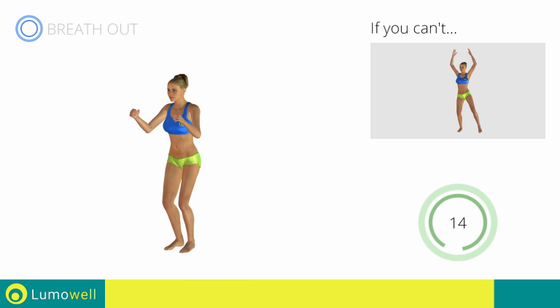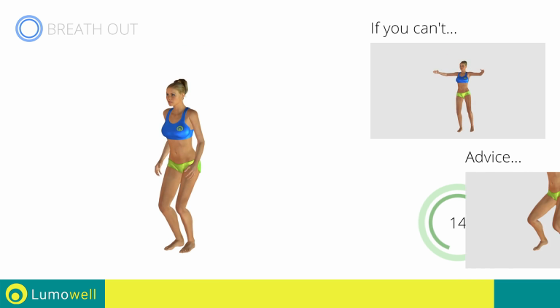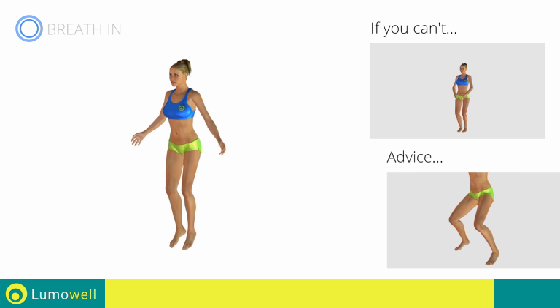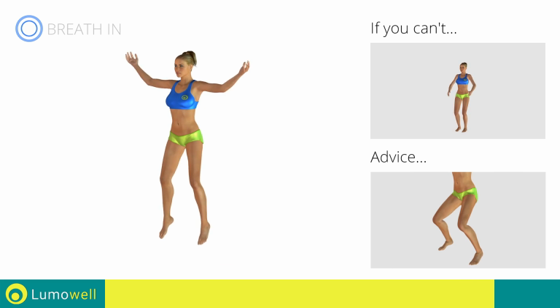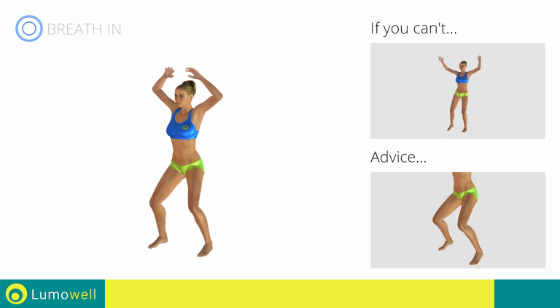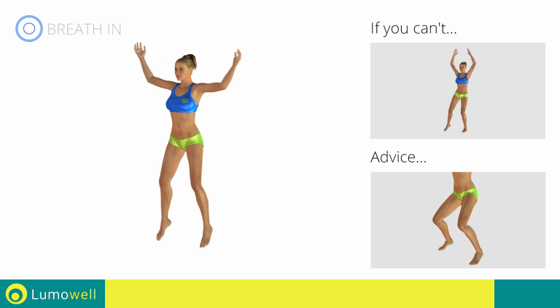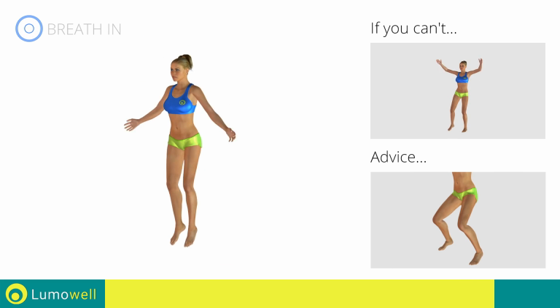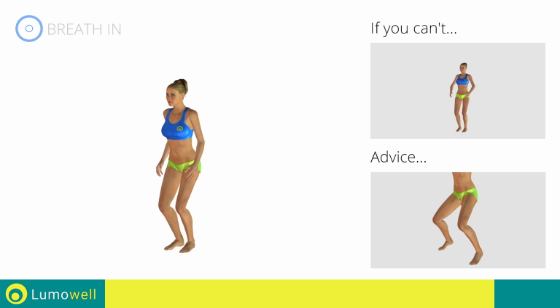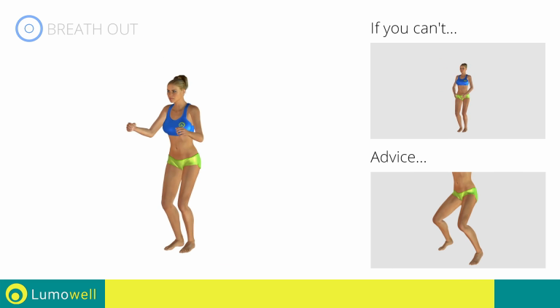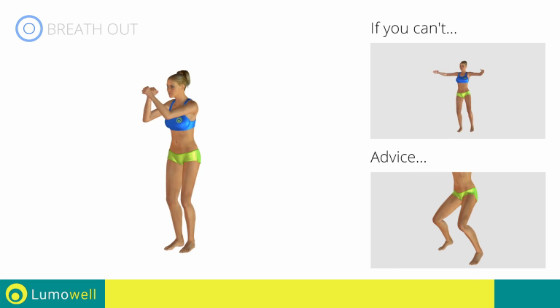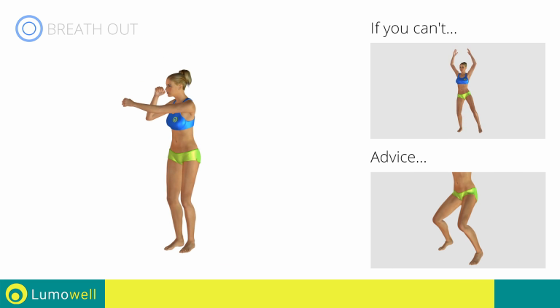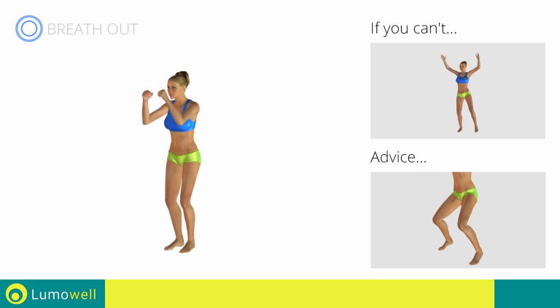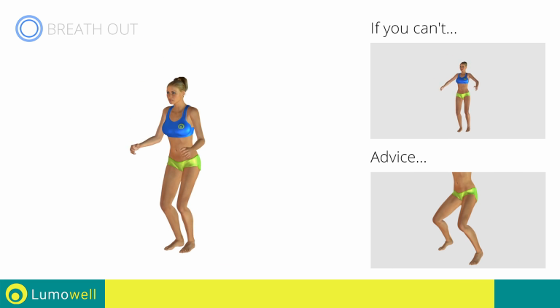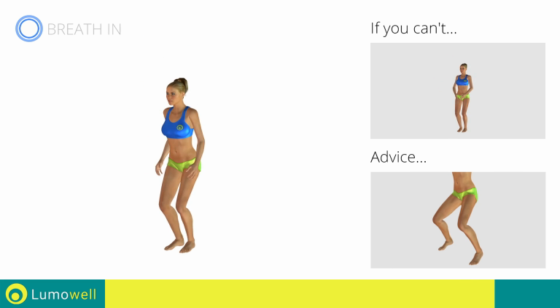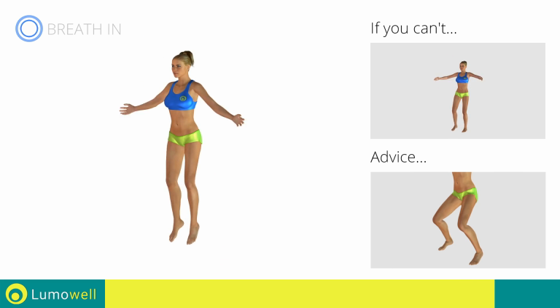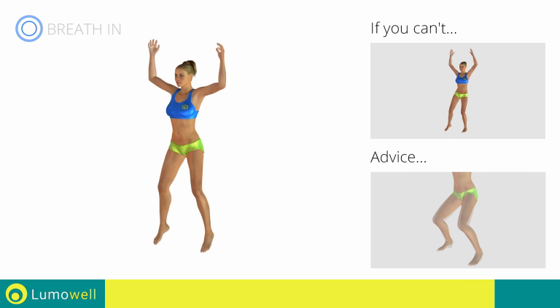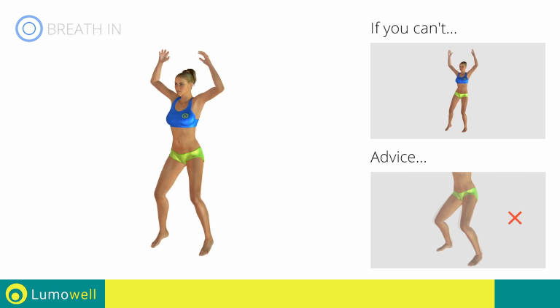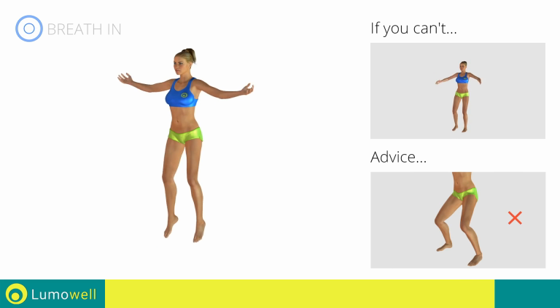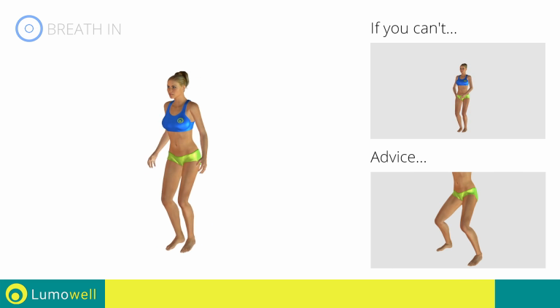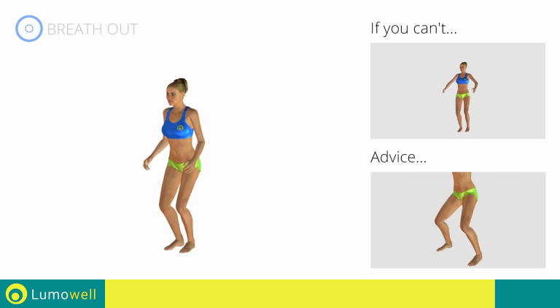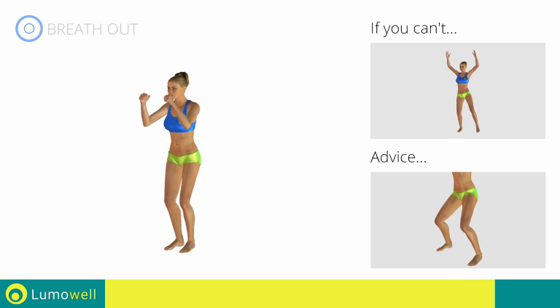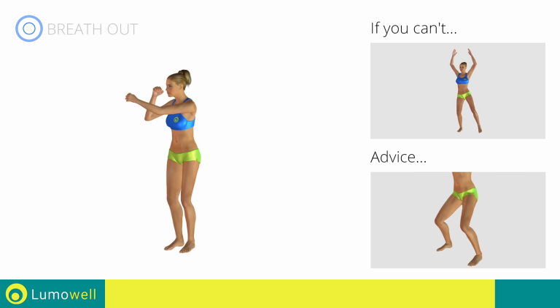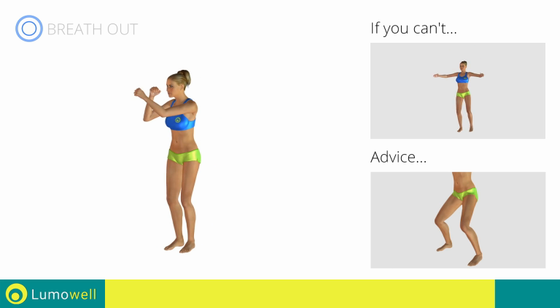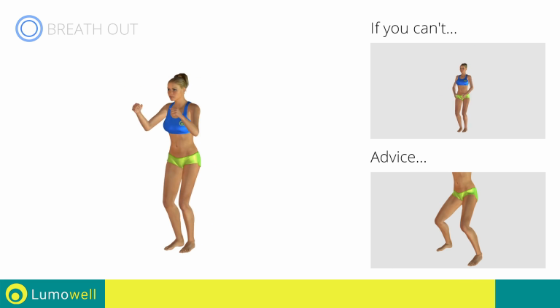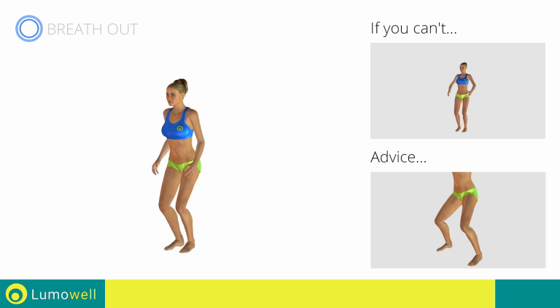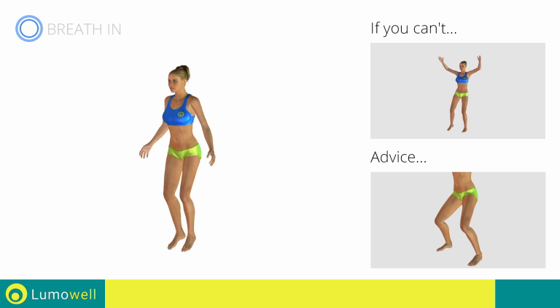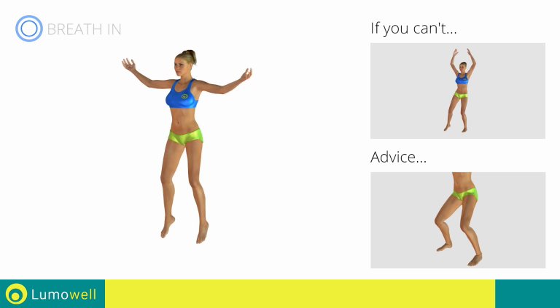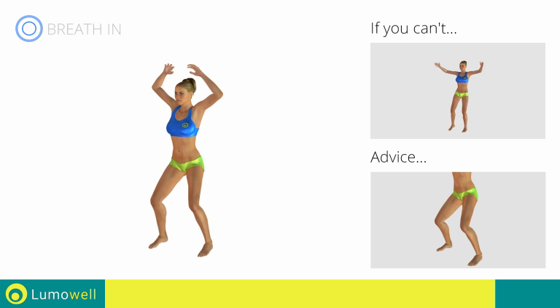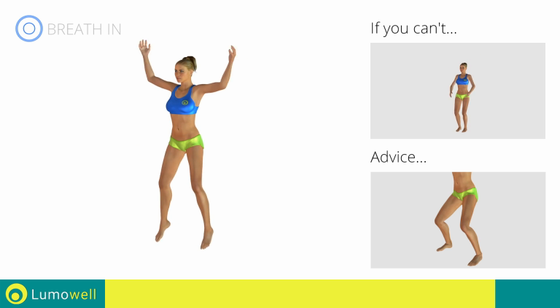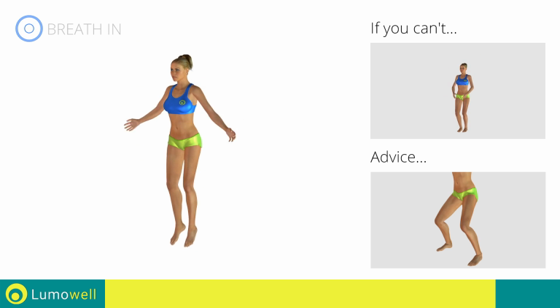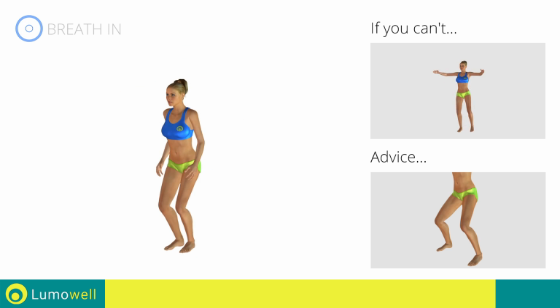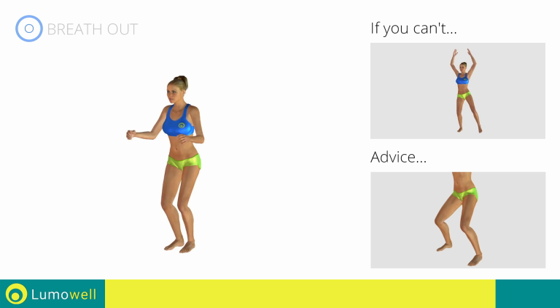Avoid violent impact with the floor during the descent. In order to do this, always land on your toes.